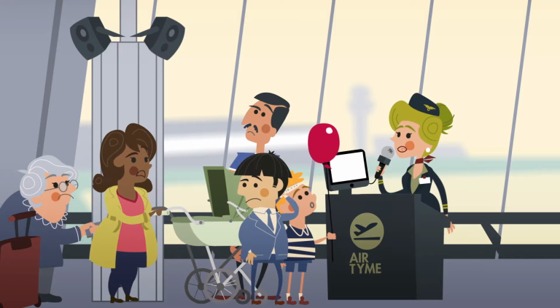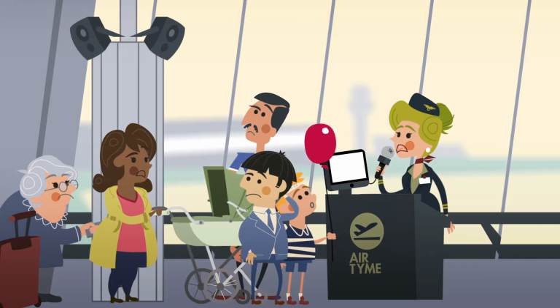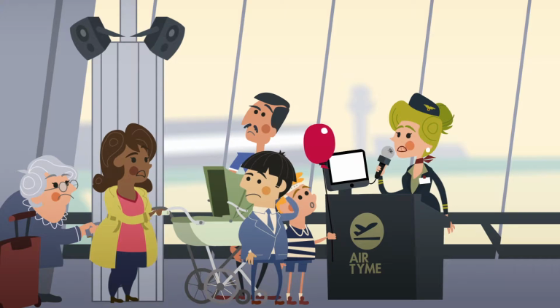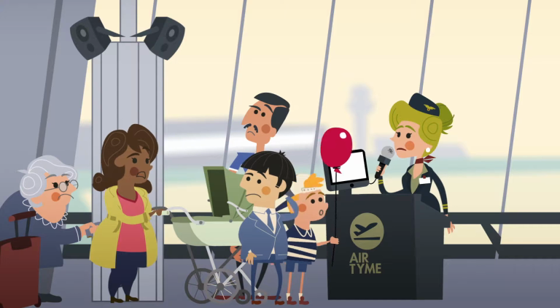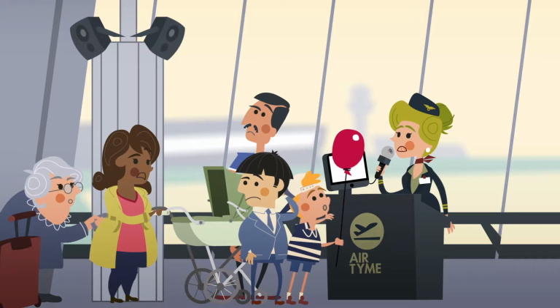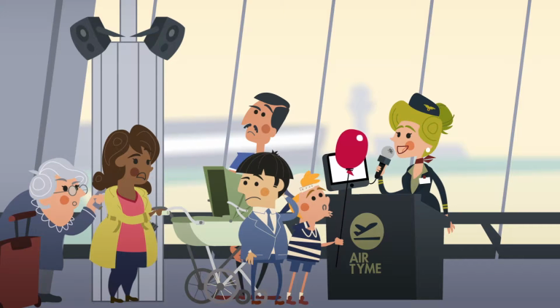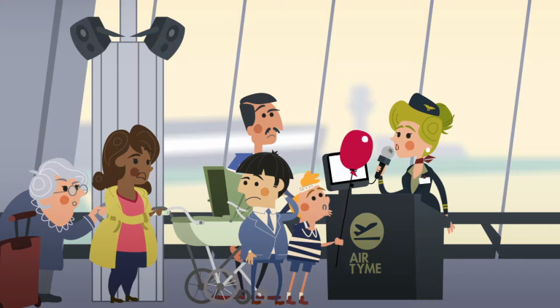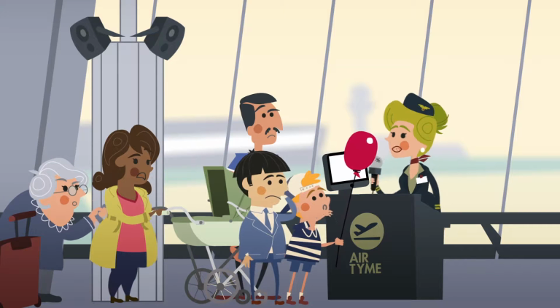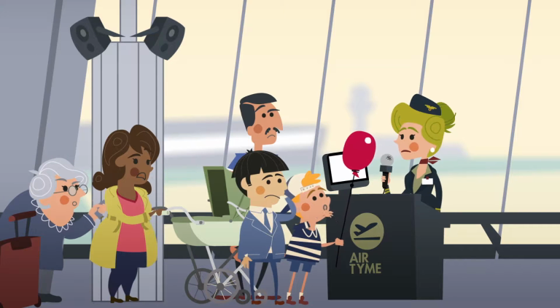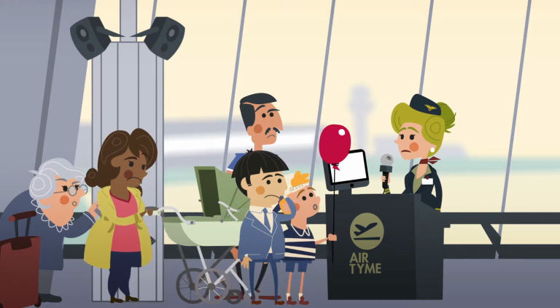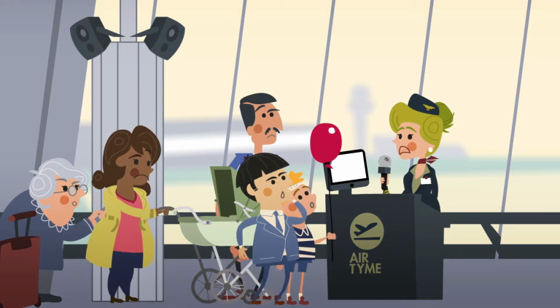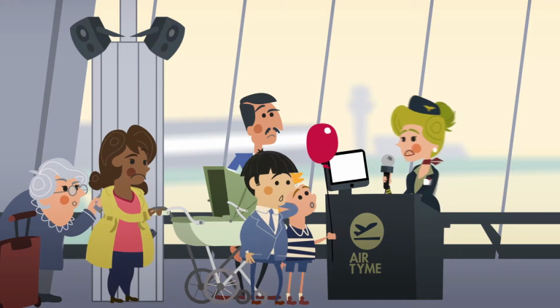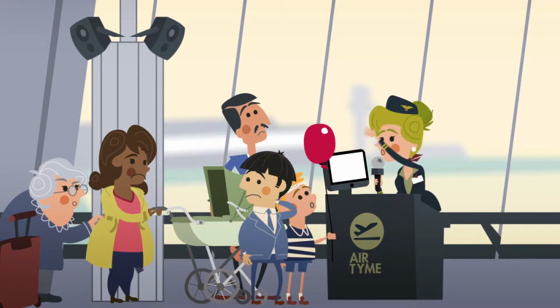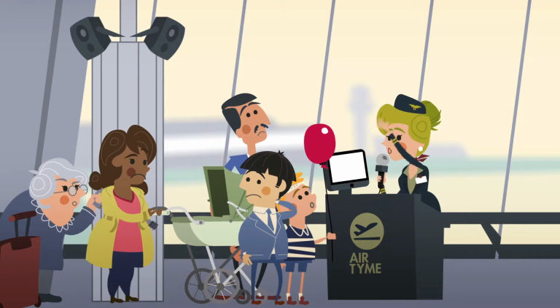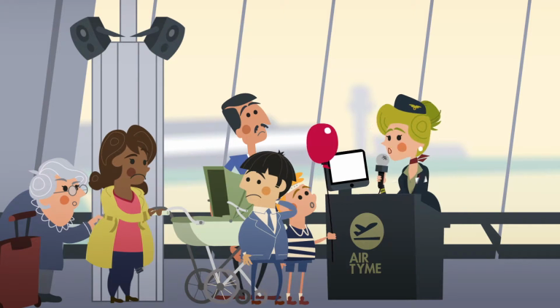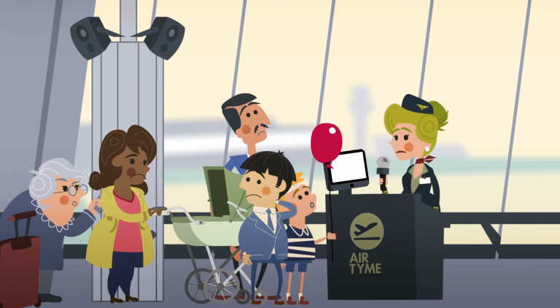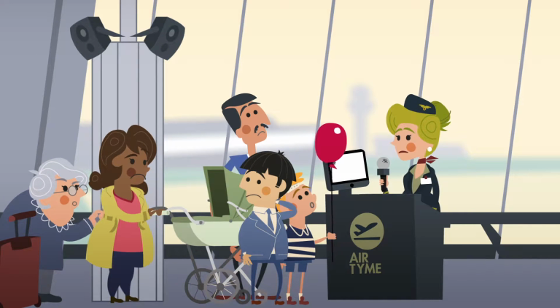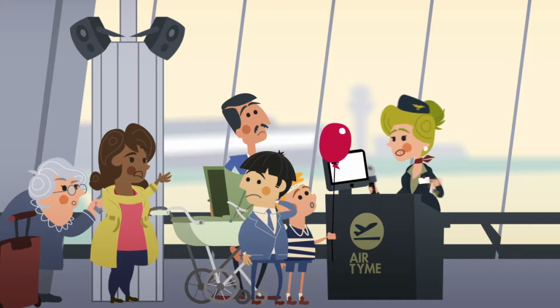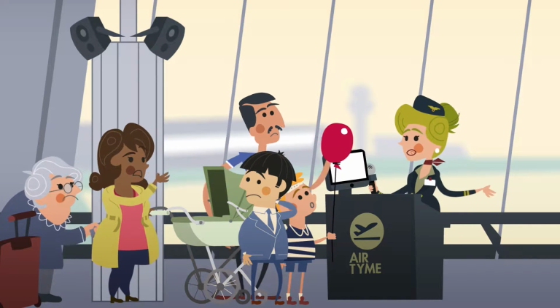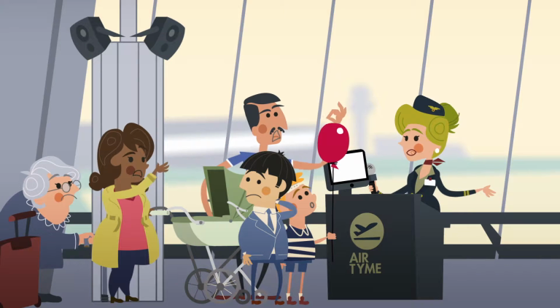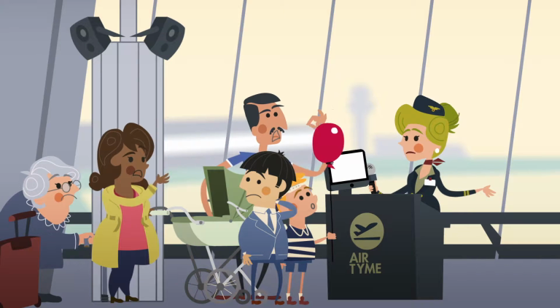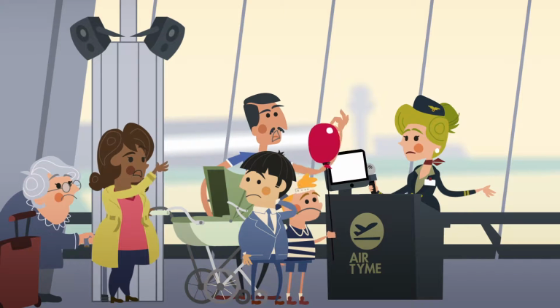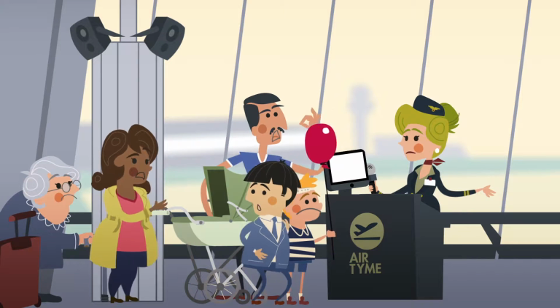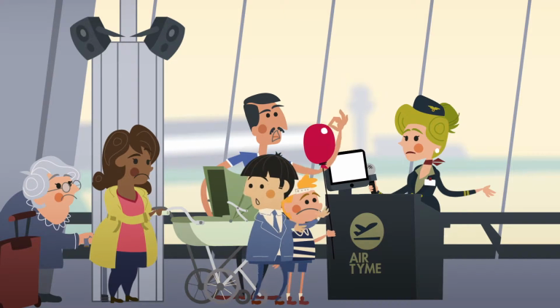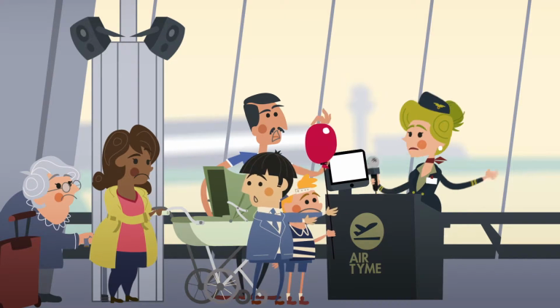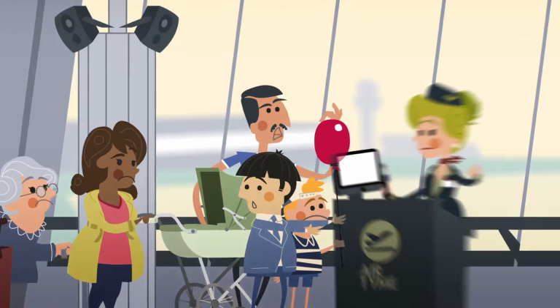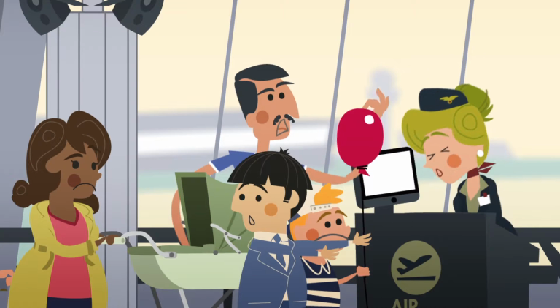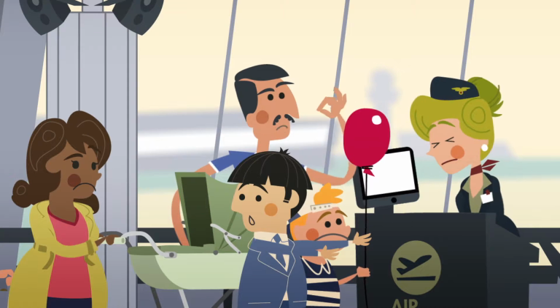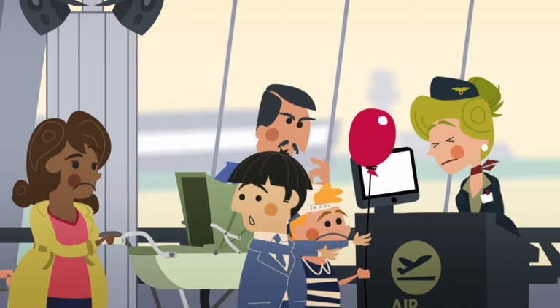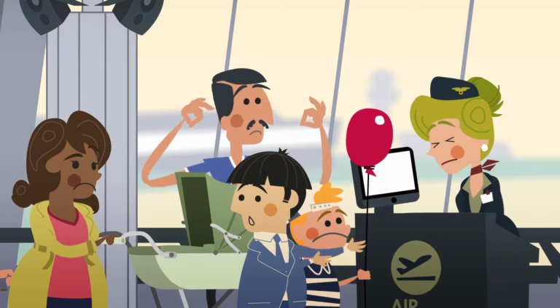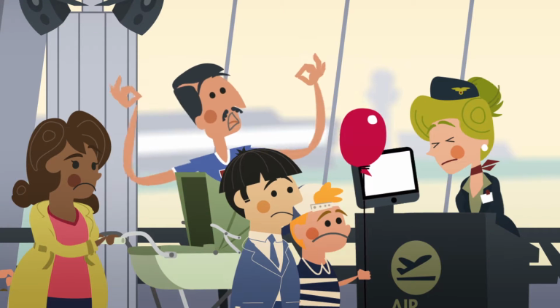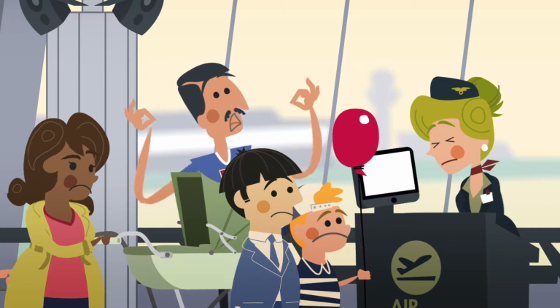Passengers with children or with... hello? Hello? Anybody? This is going to take a while.